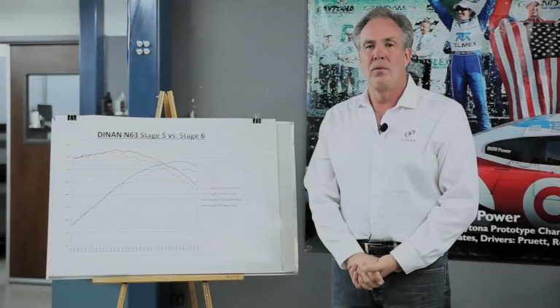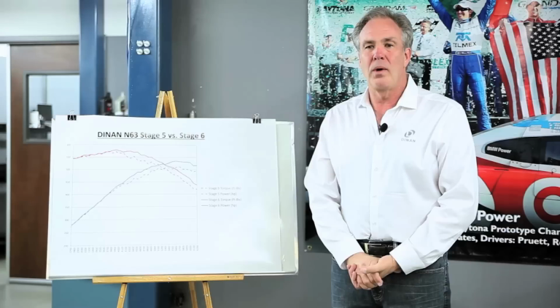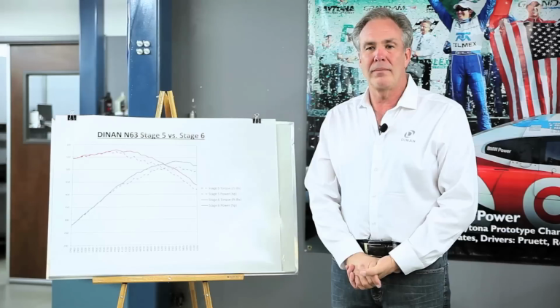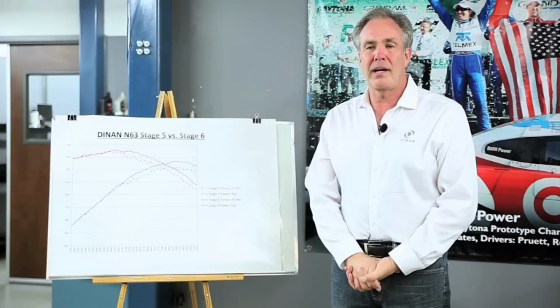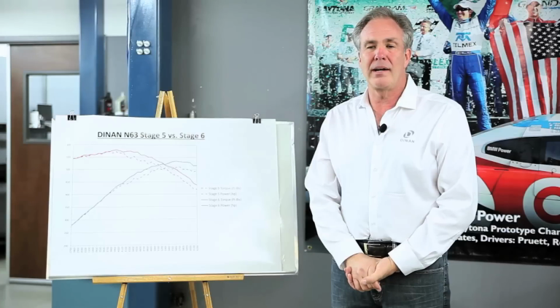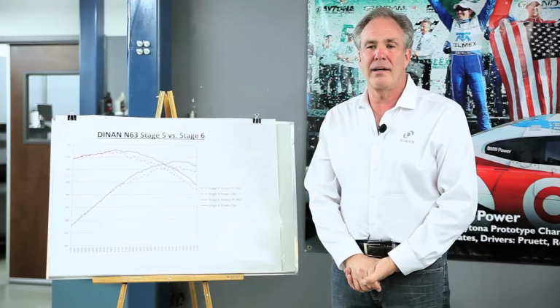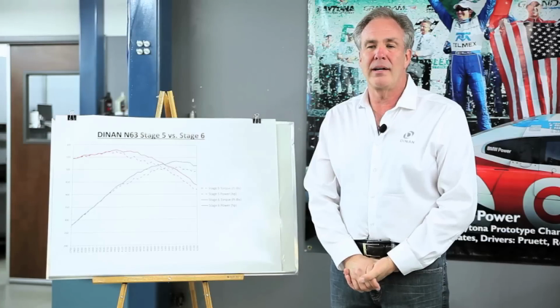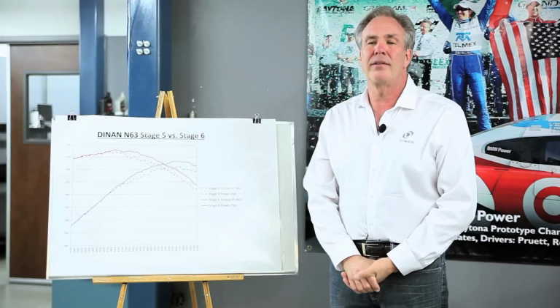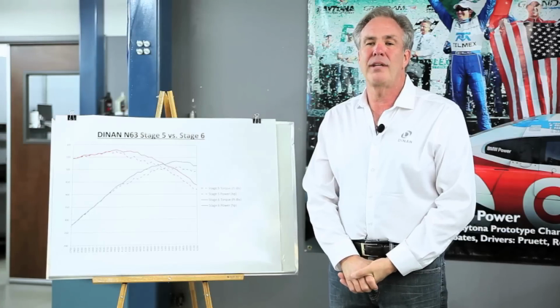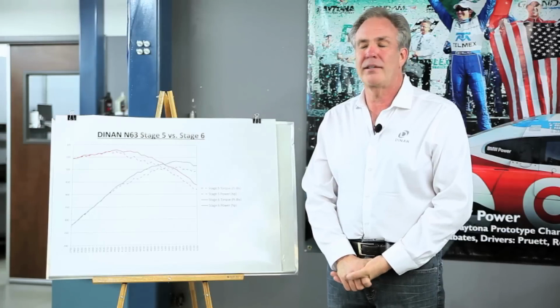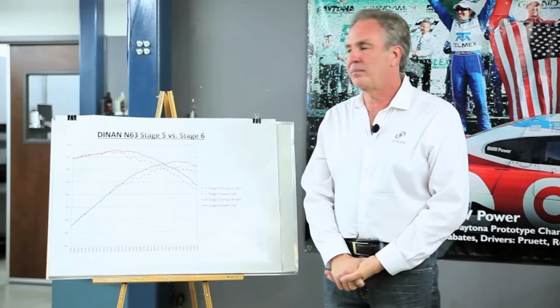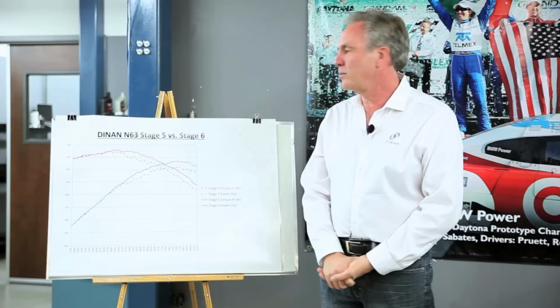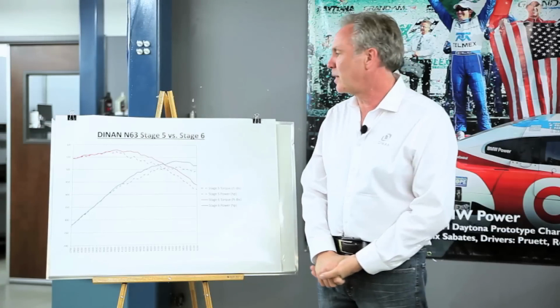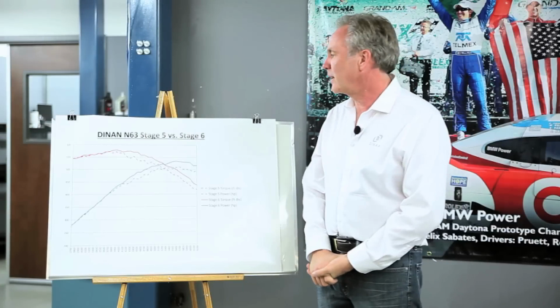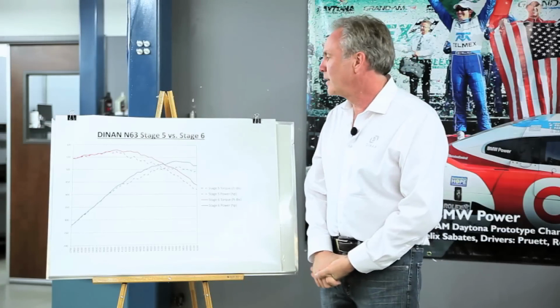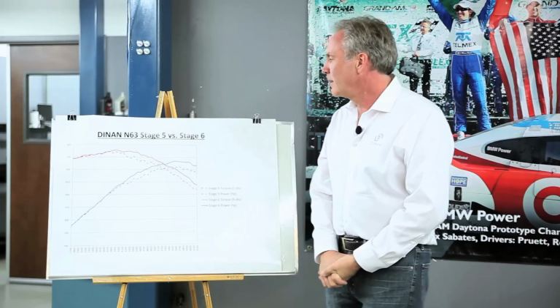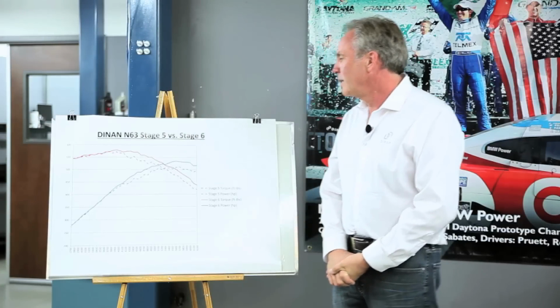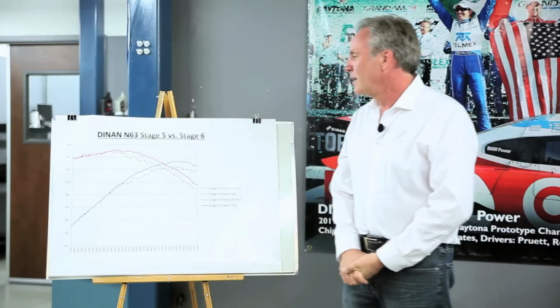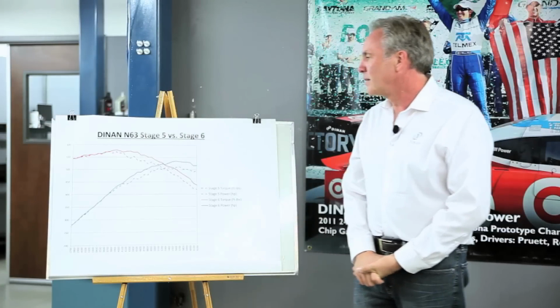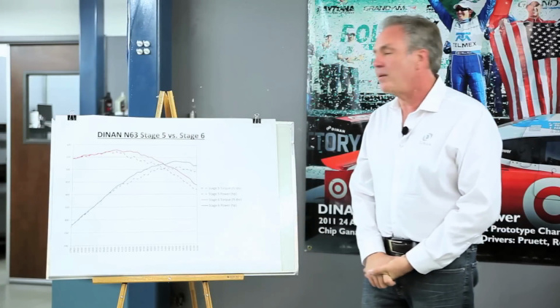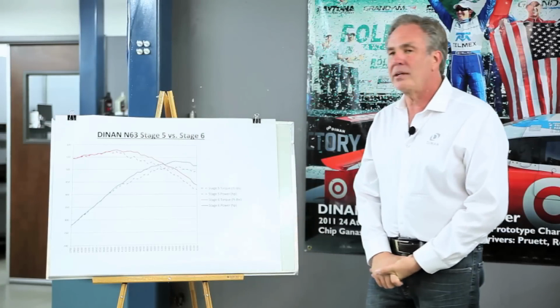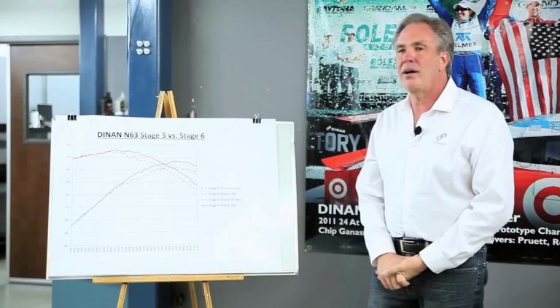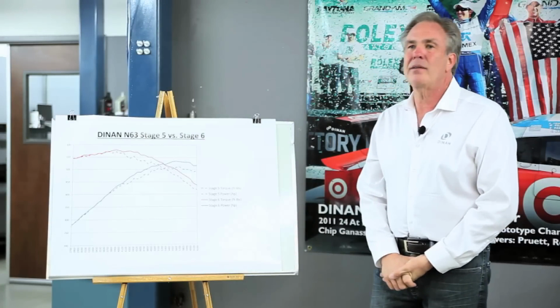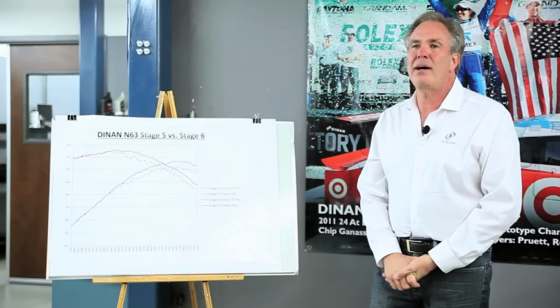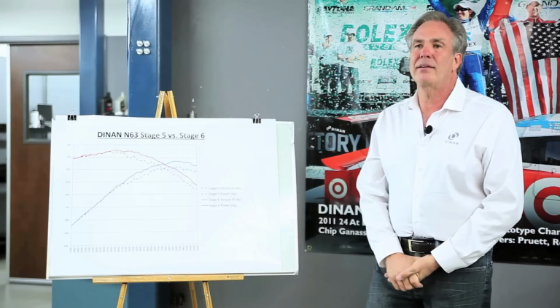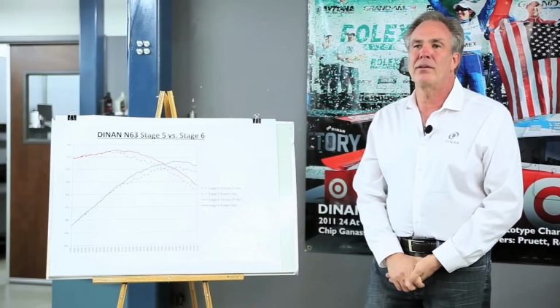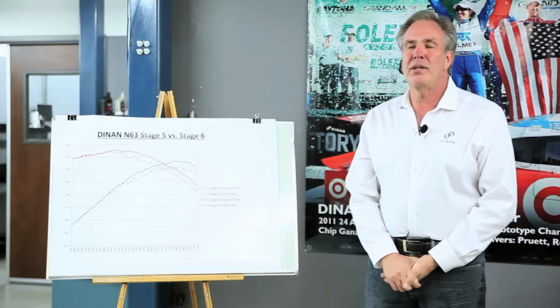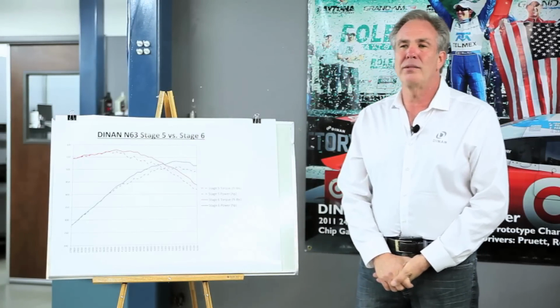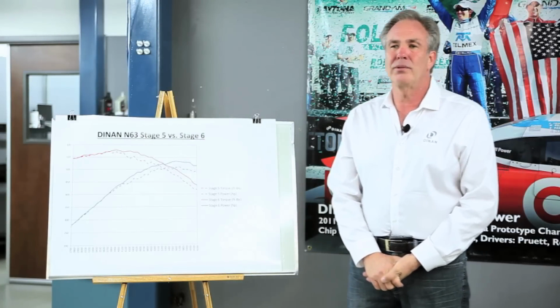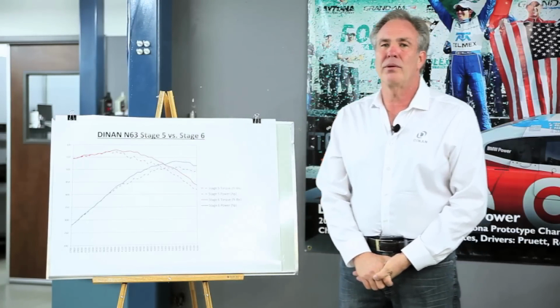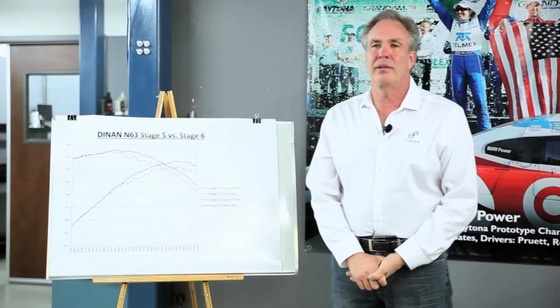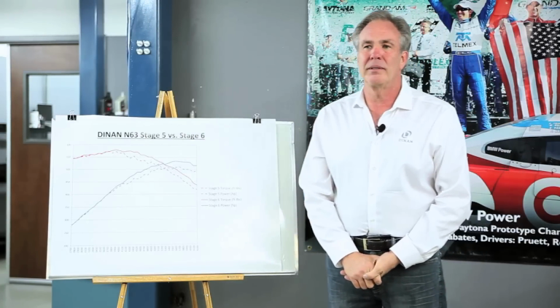Welcome to Dynan and another Tech Tip Tuesday. Today we're going to talk about reasonable torque limits.